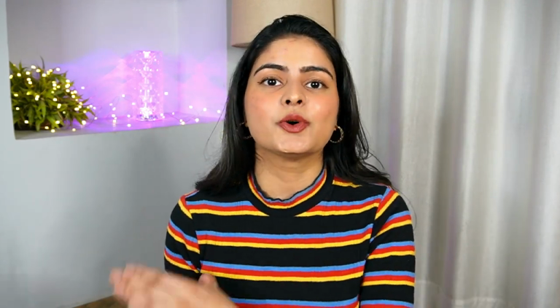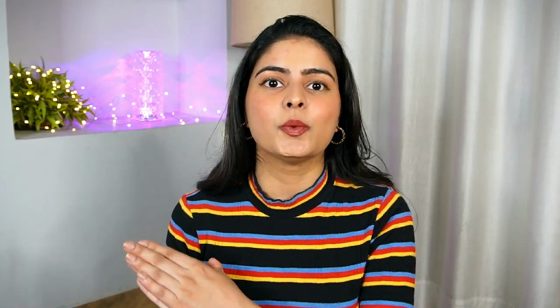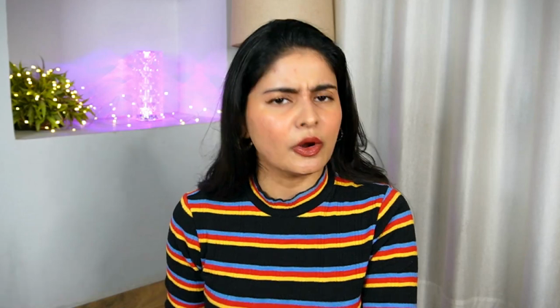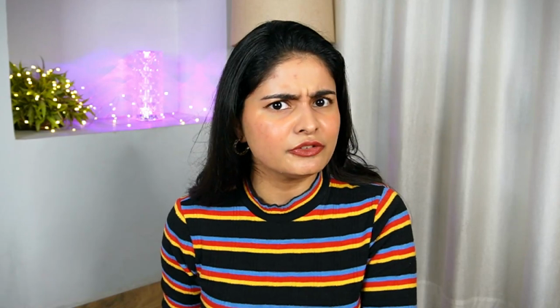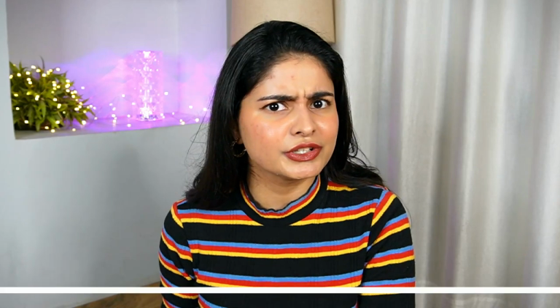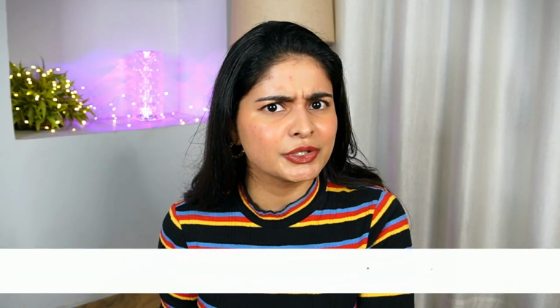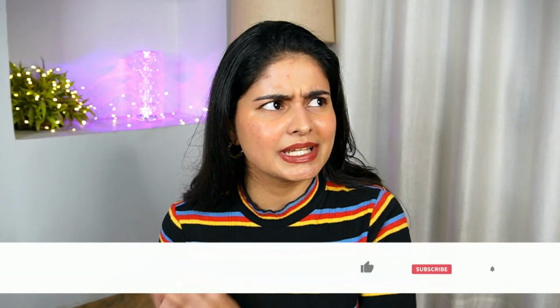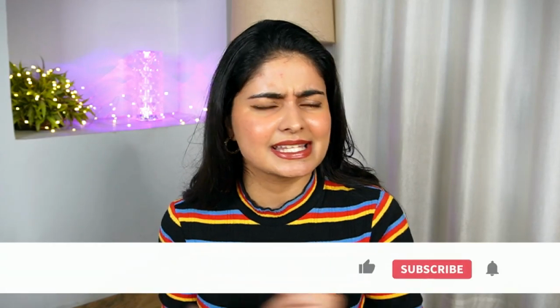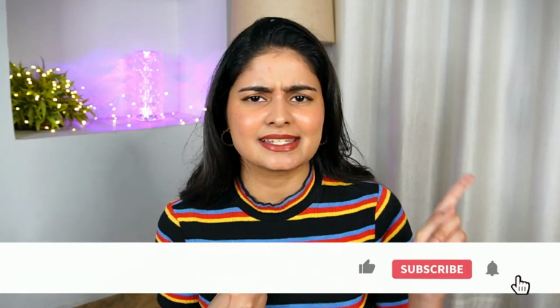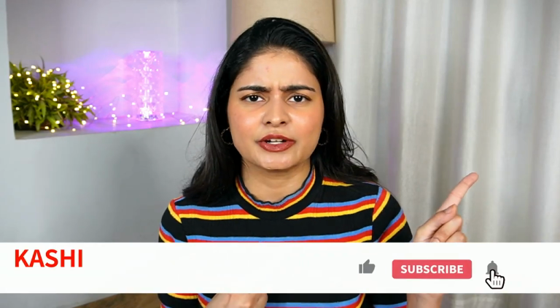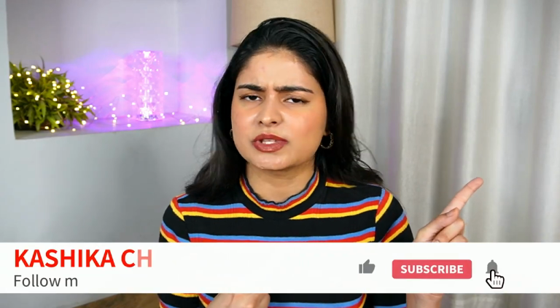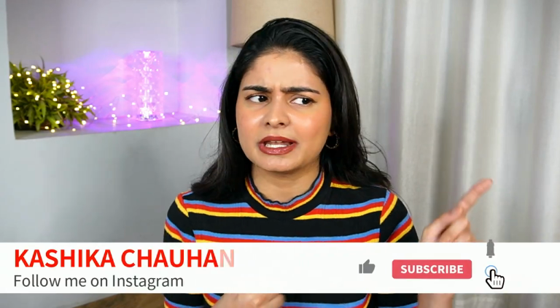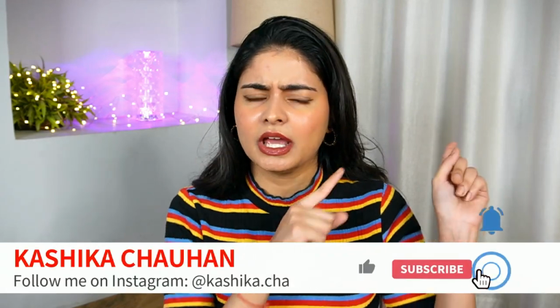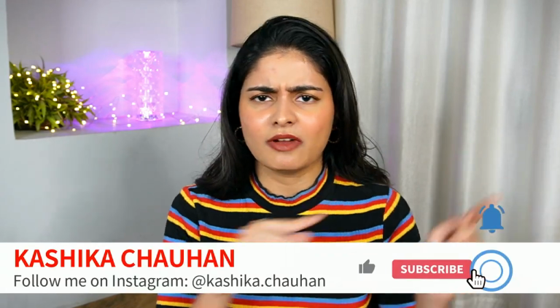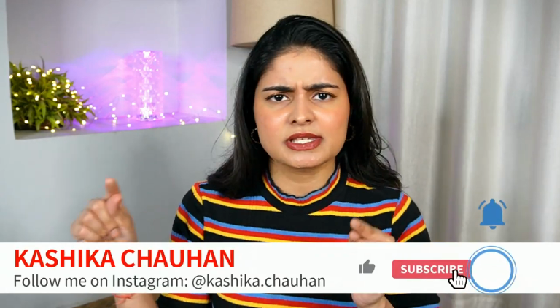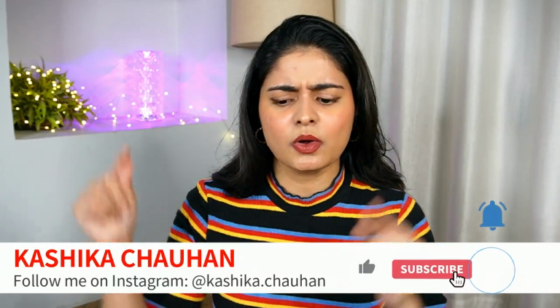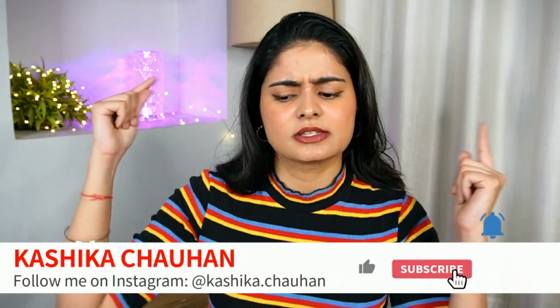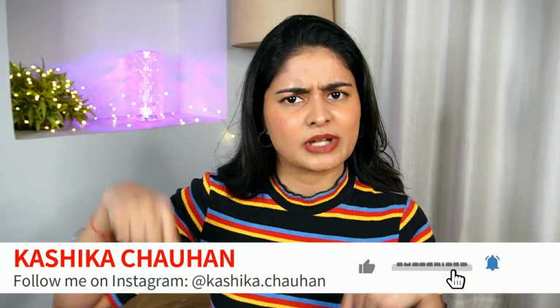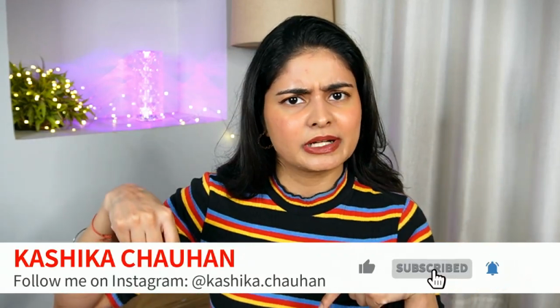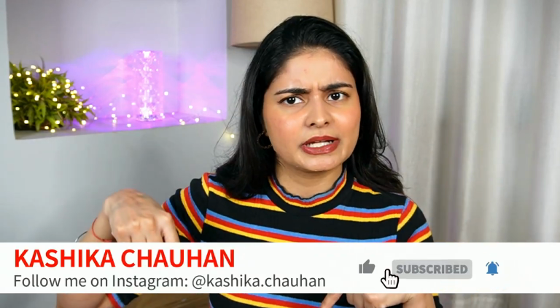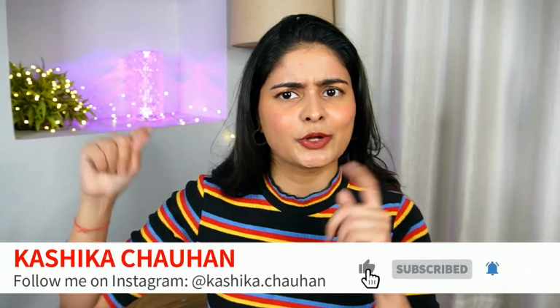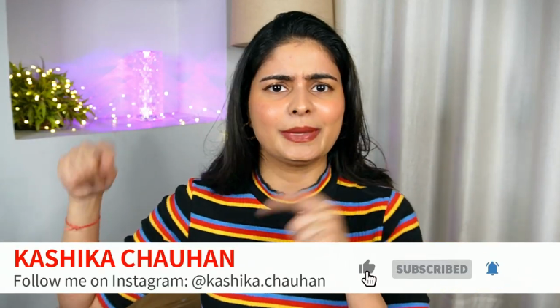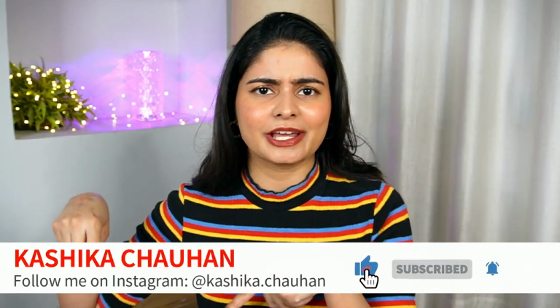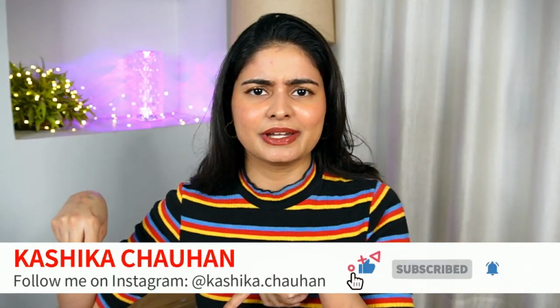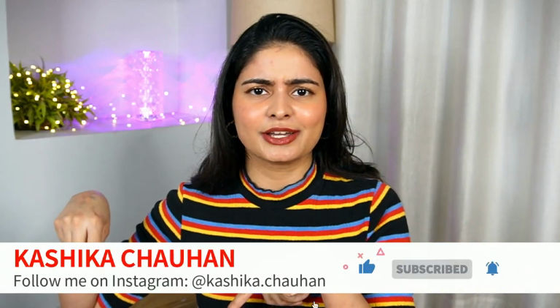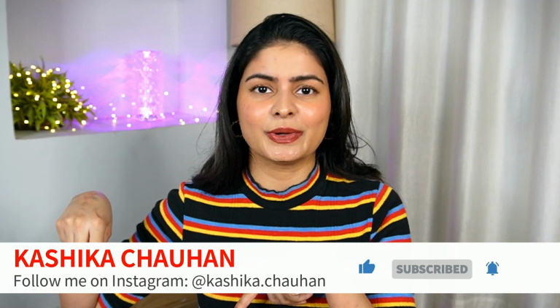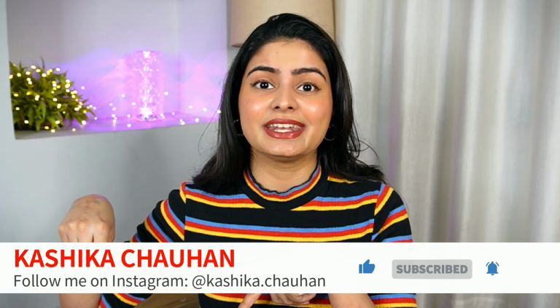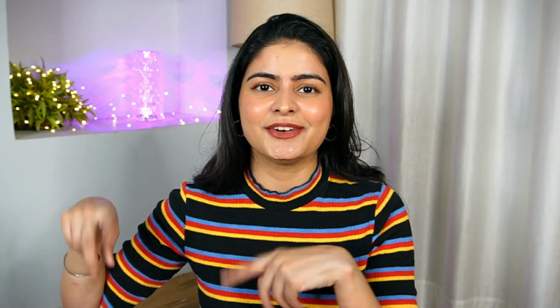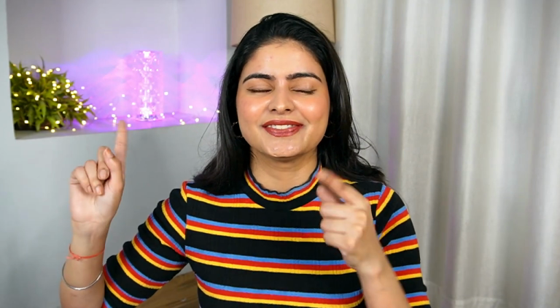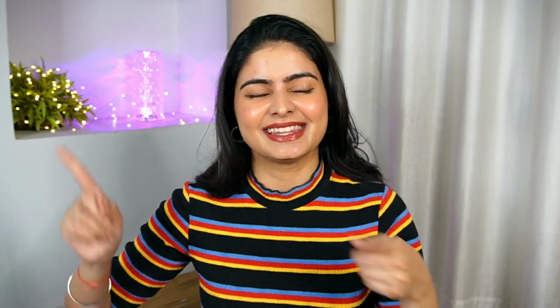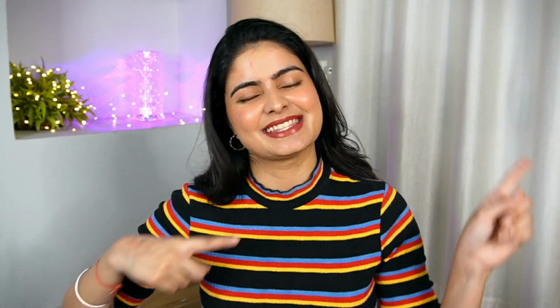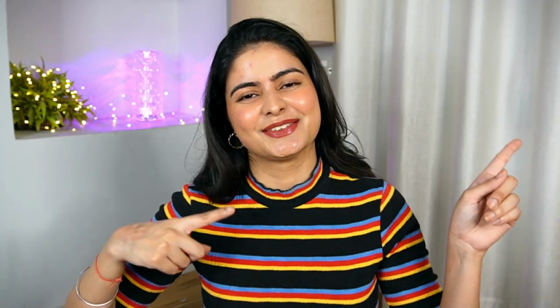So without any further ado, let's get started. Before that, please hit the subscribe button and hit the bell icon. Now let's go.